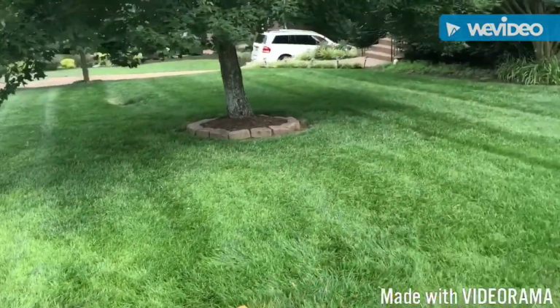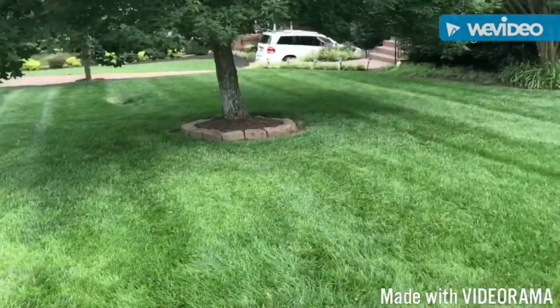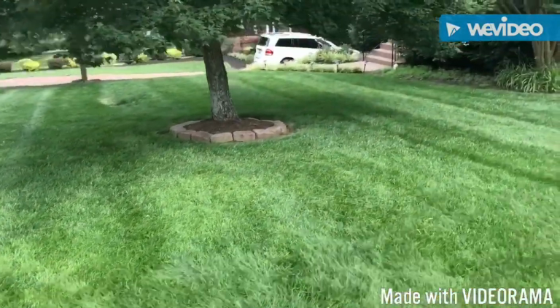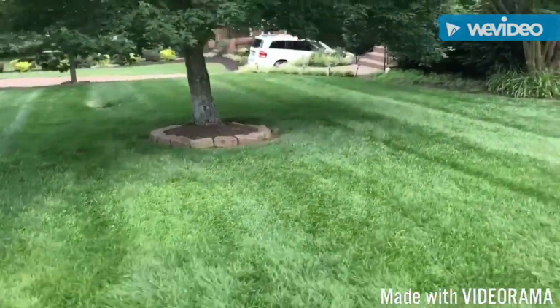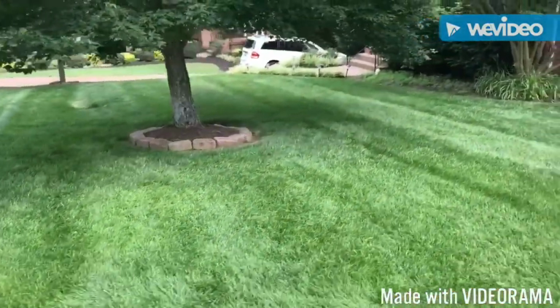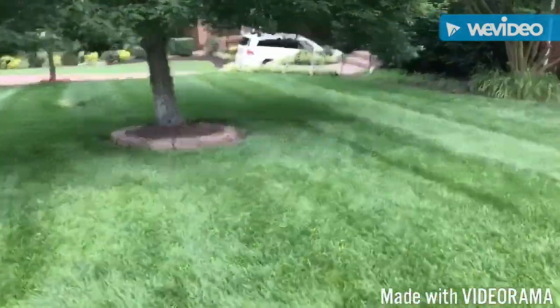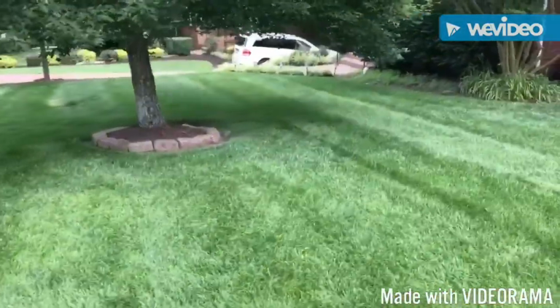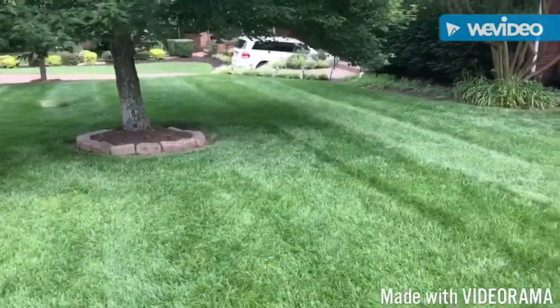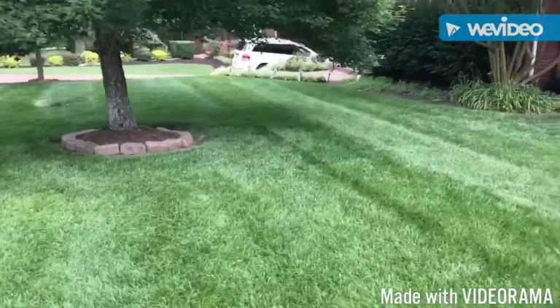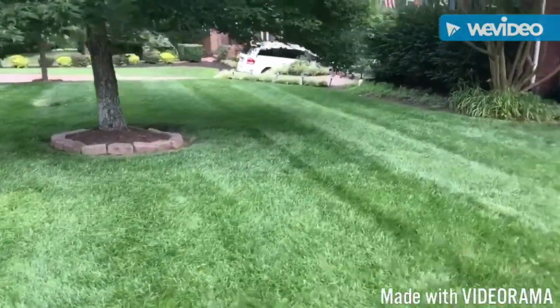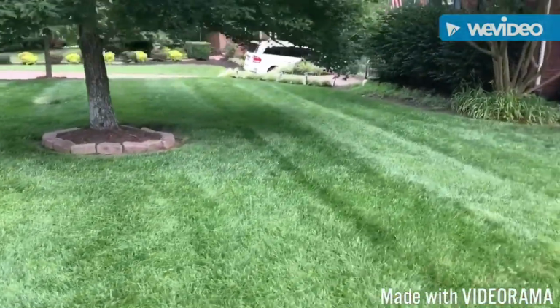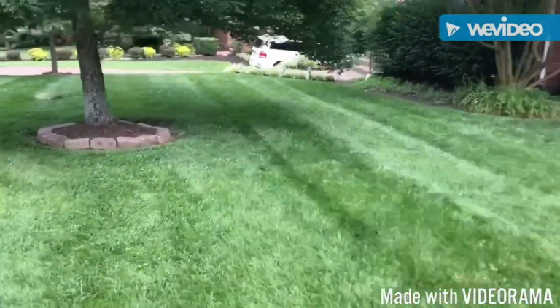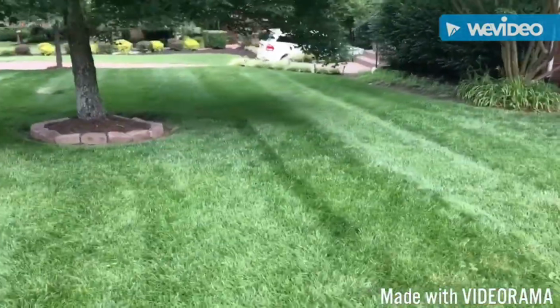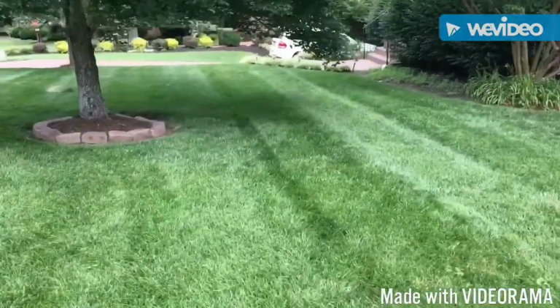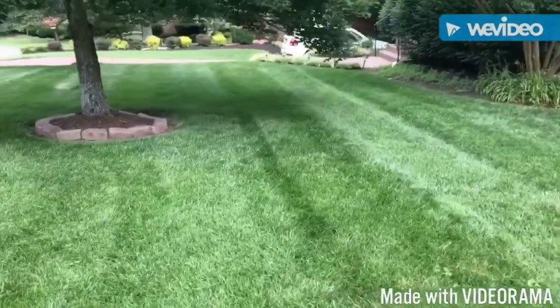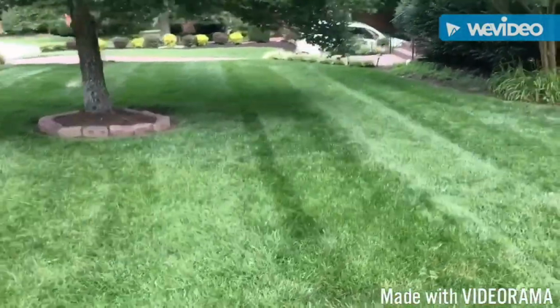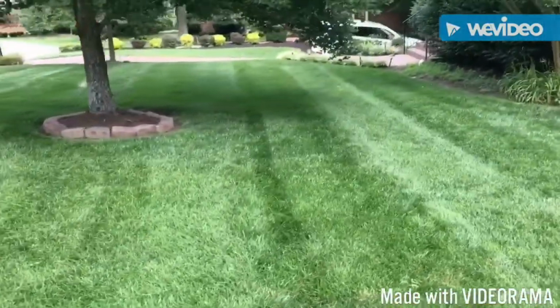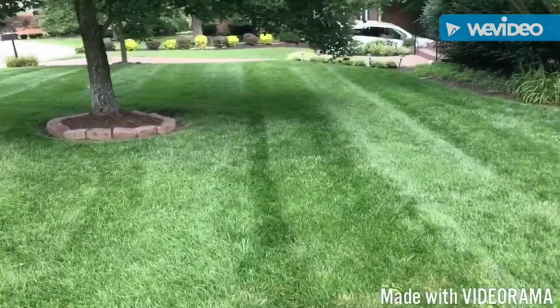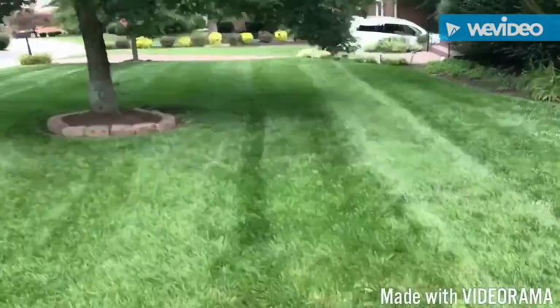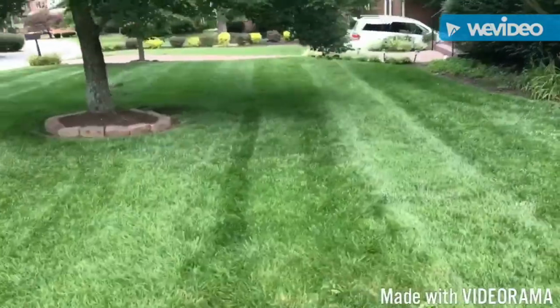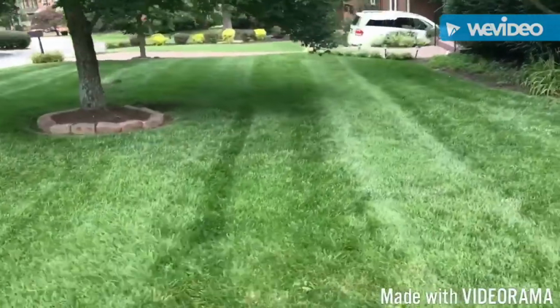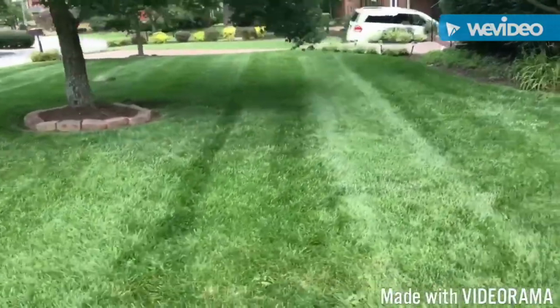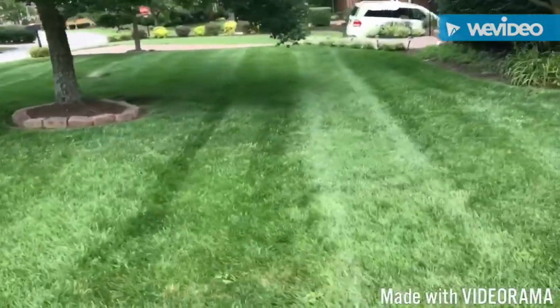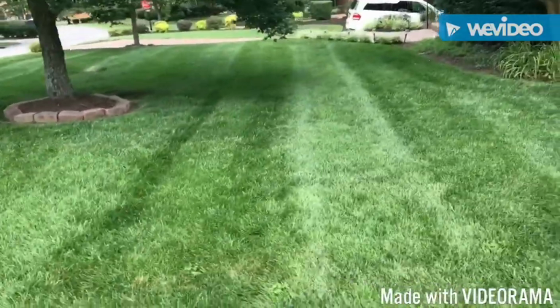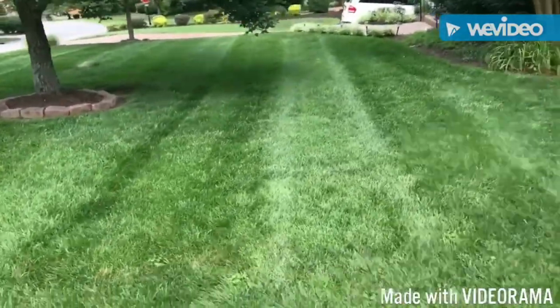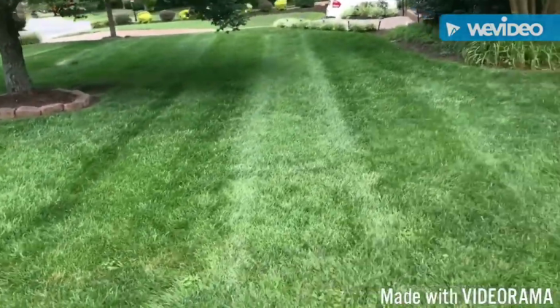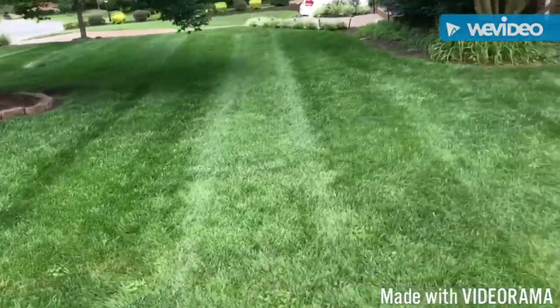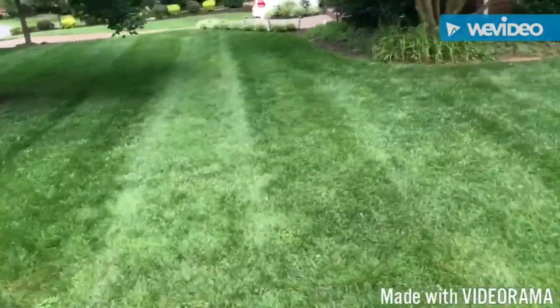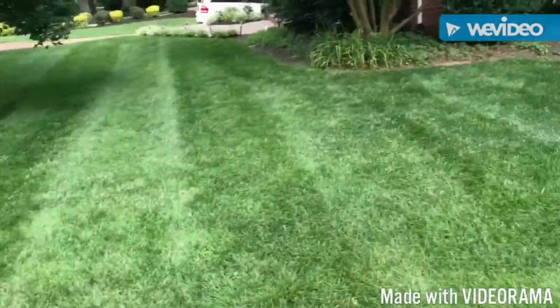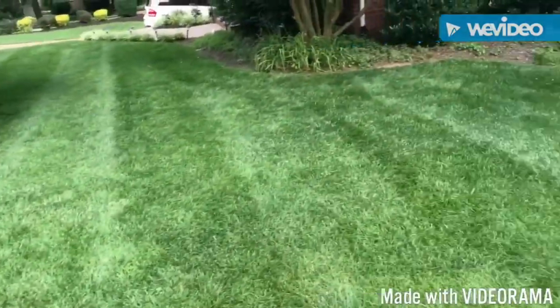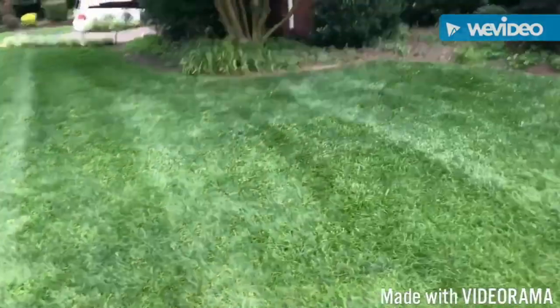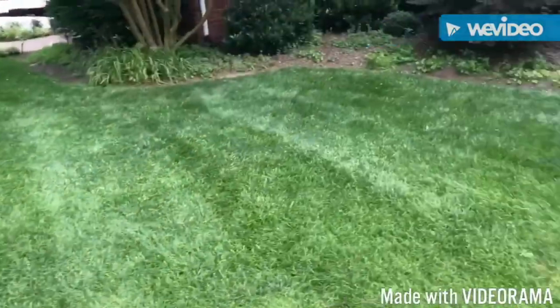Here's the finished front yard. I went ahead and cut it twice because it's on the market.